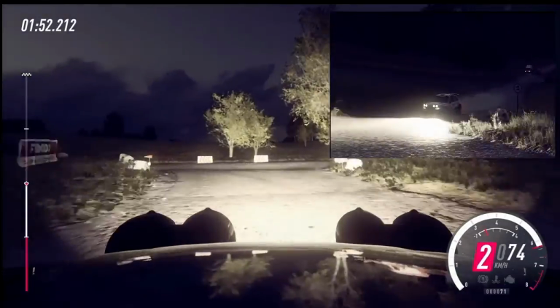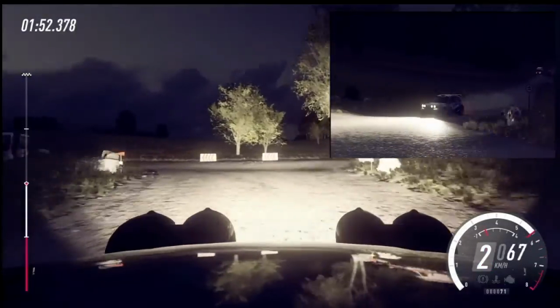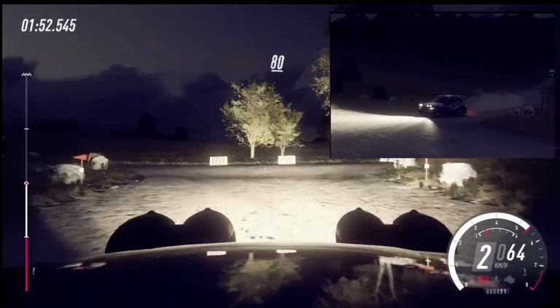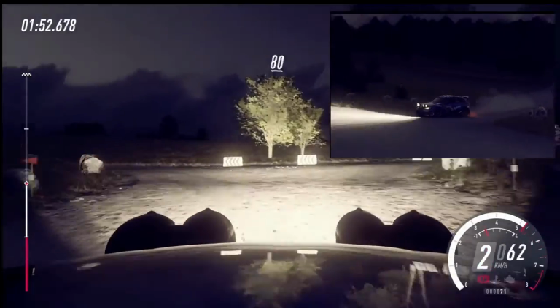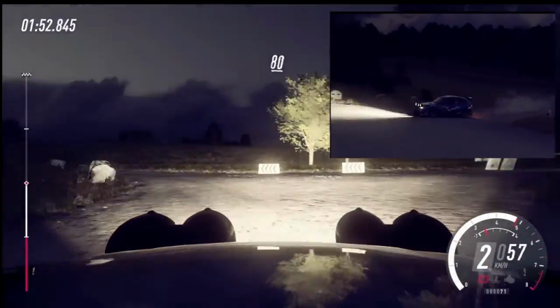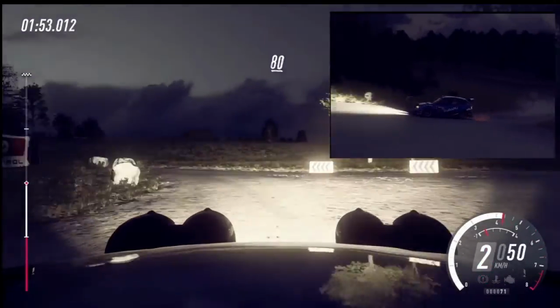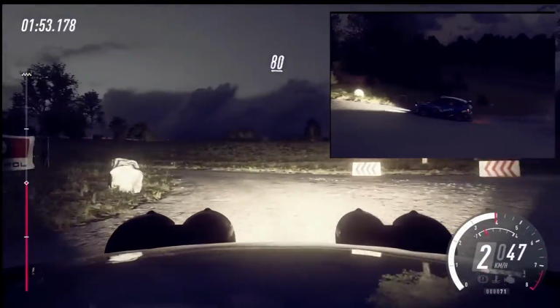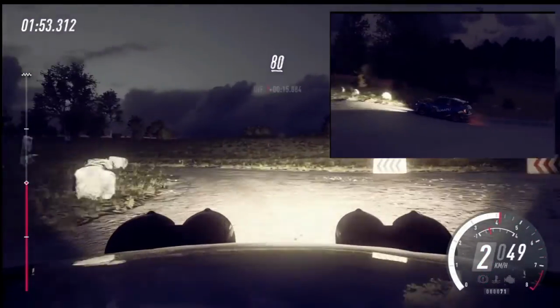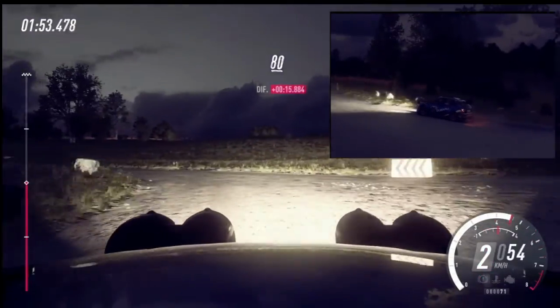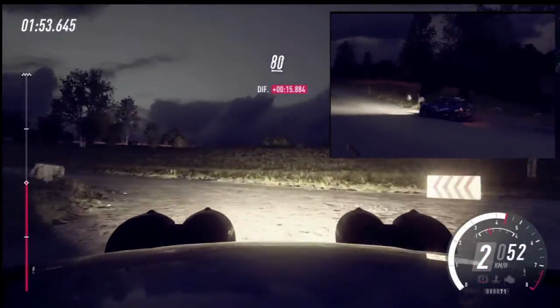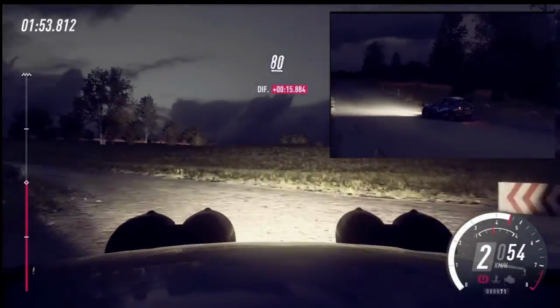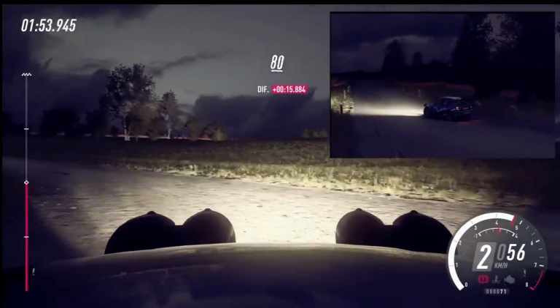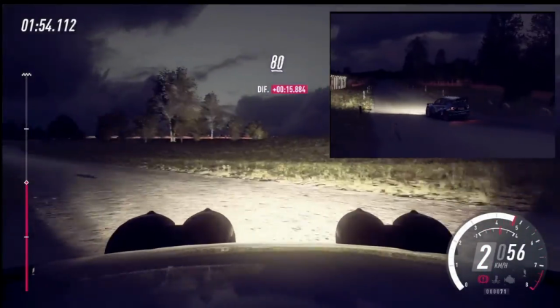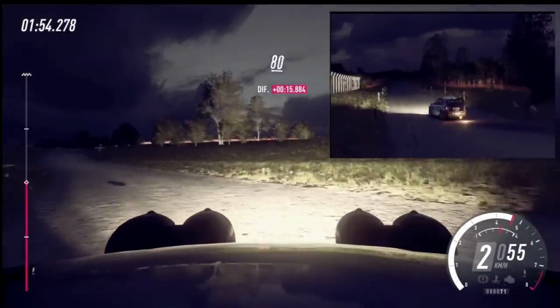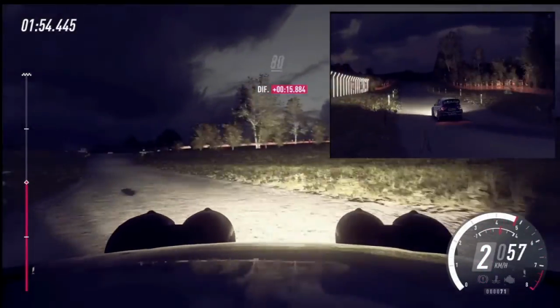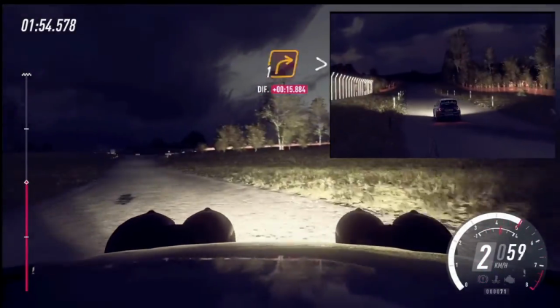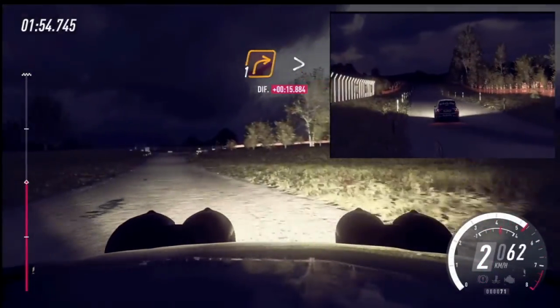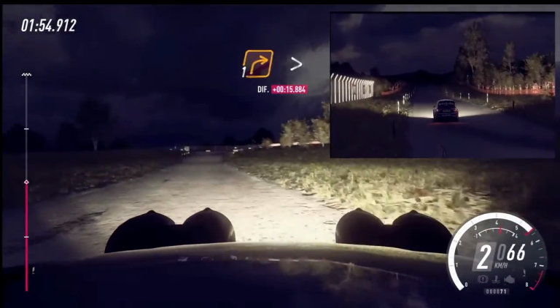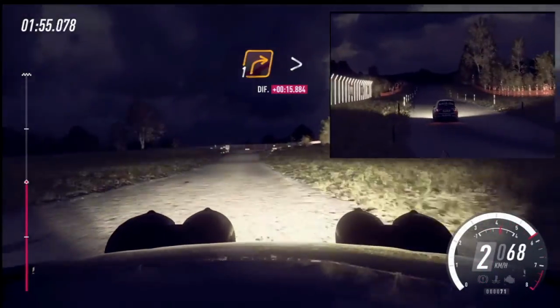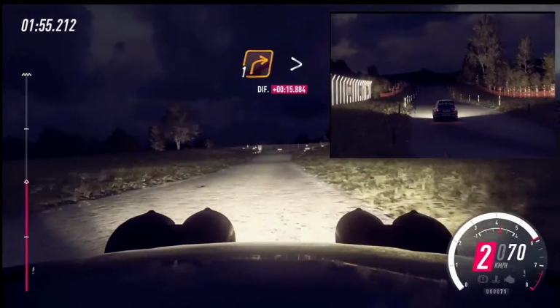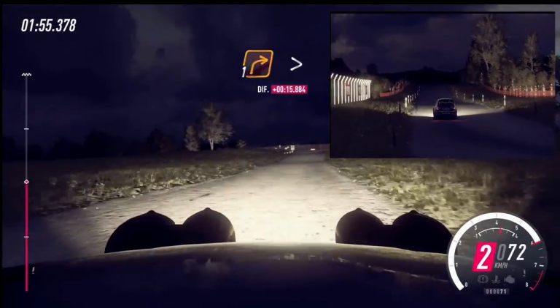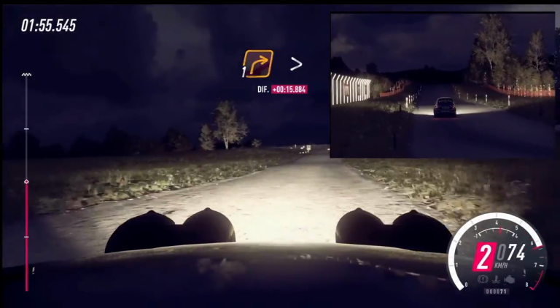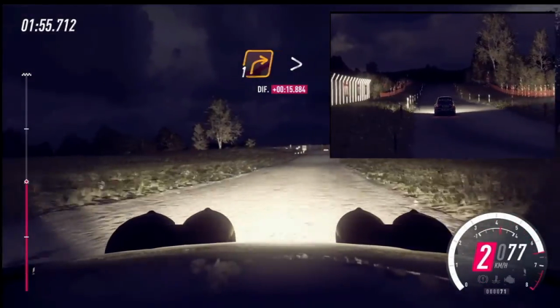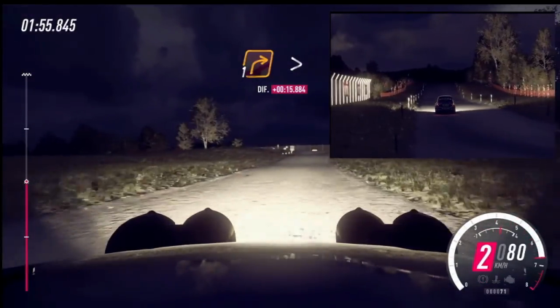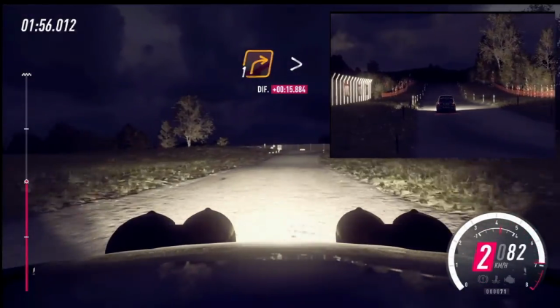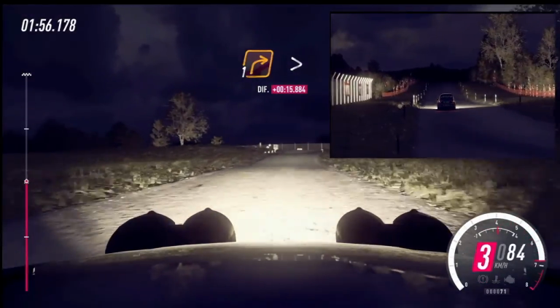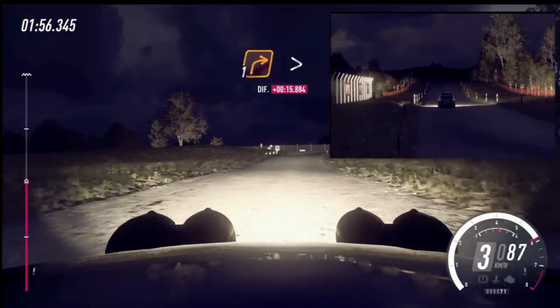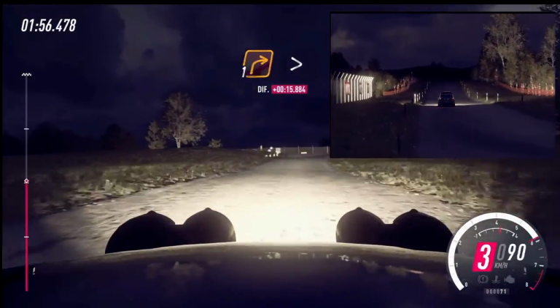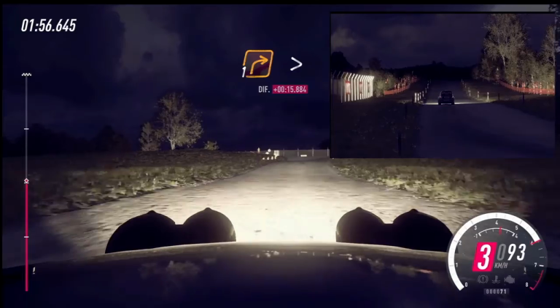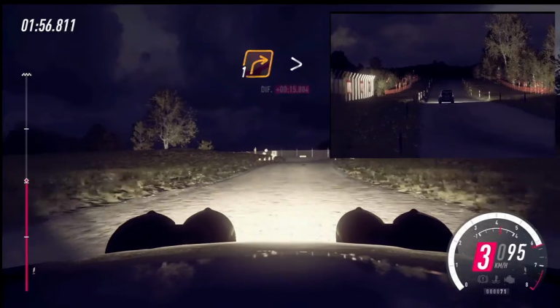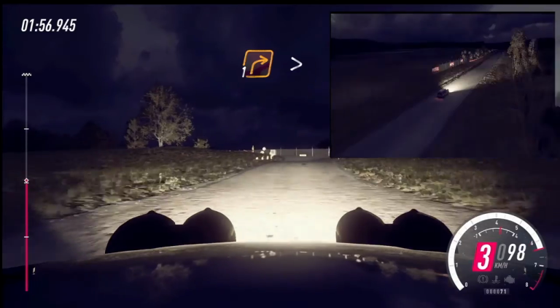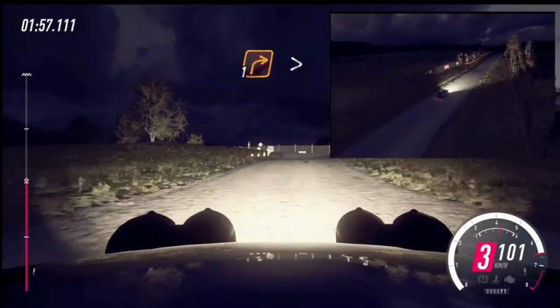80. Turn, unseen. 1 right of a crest. Tightens.